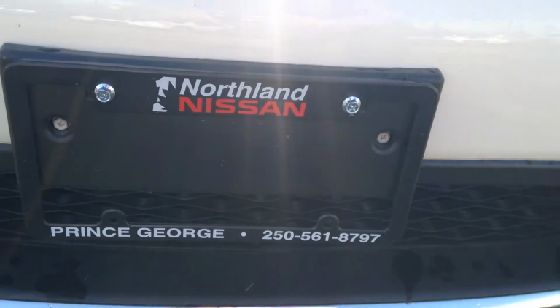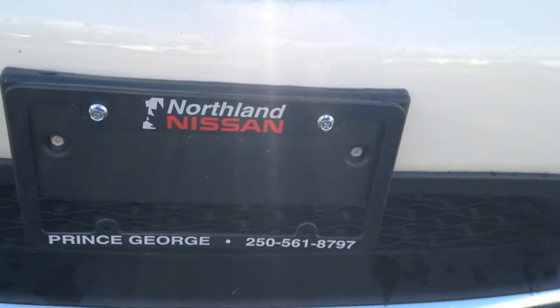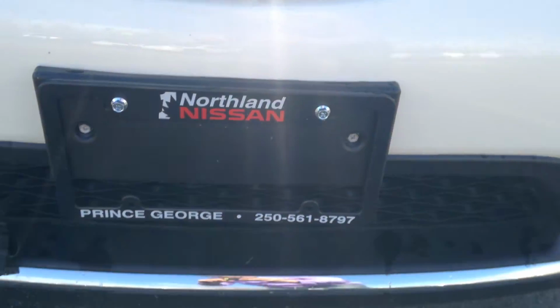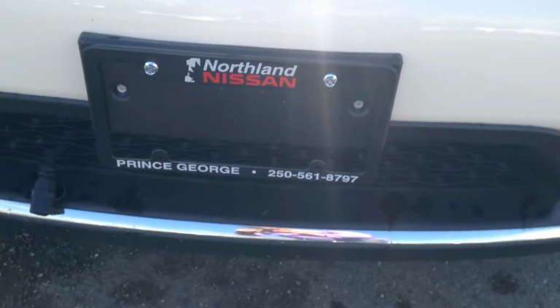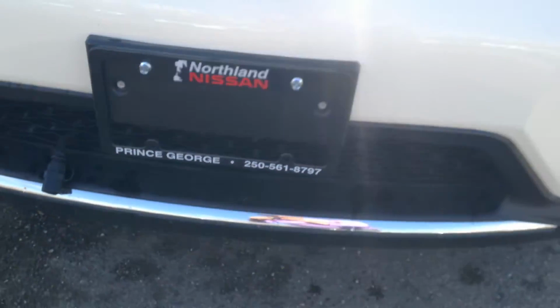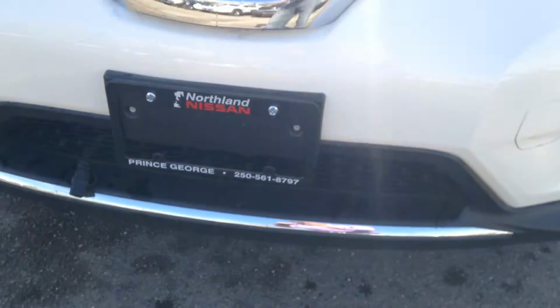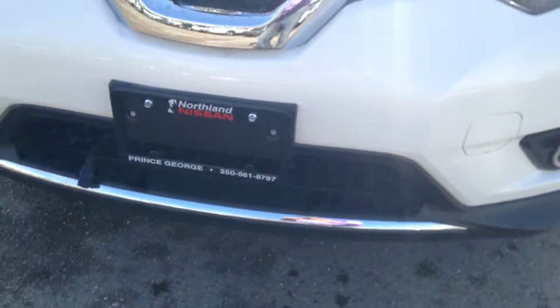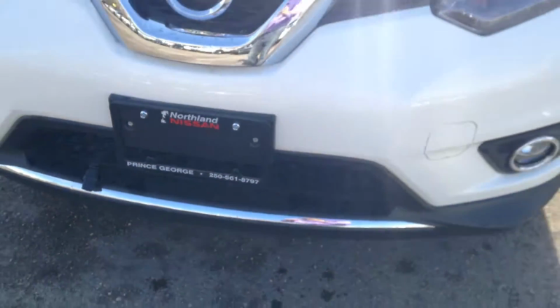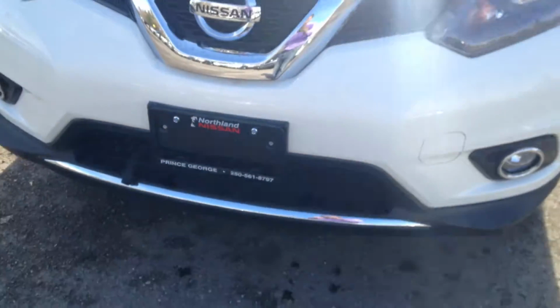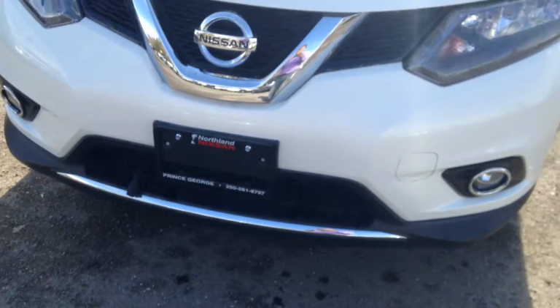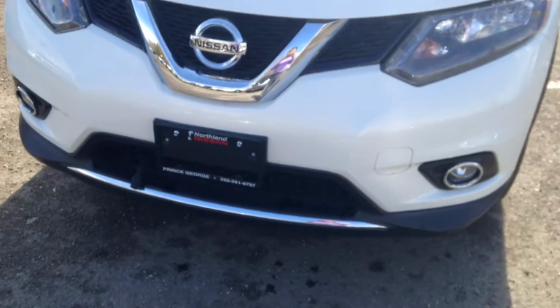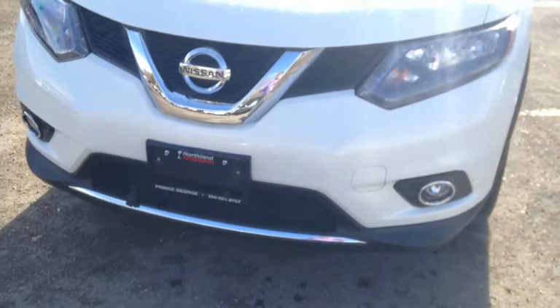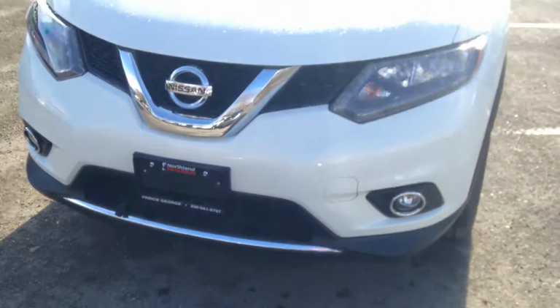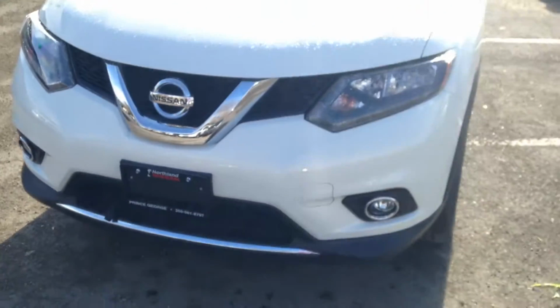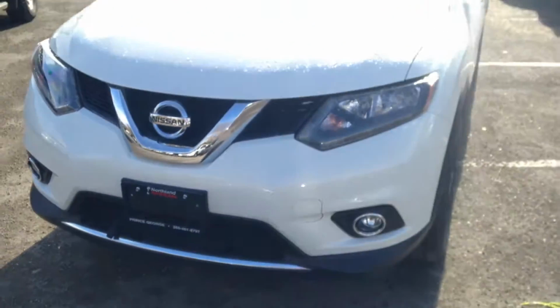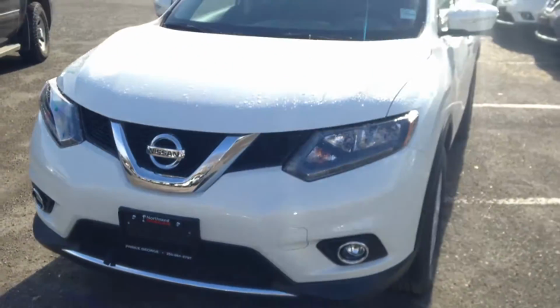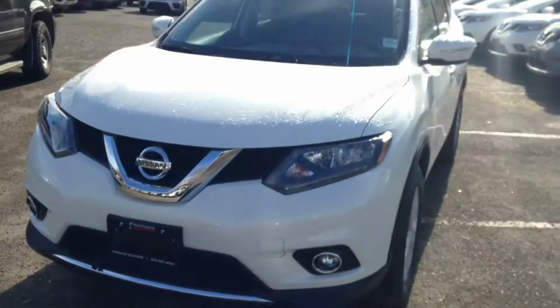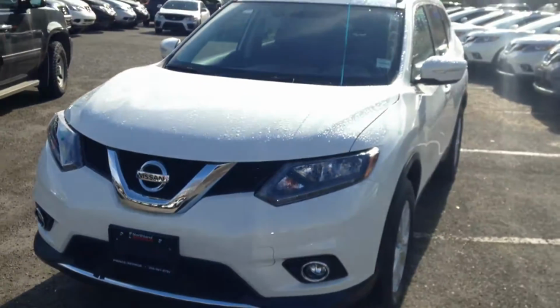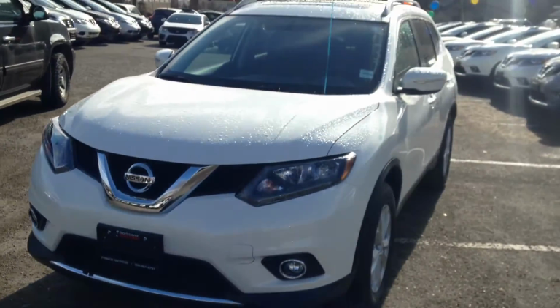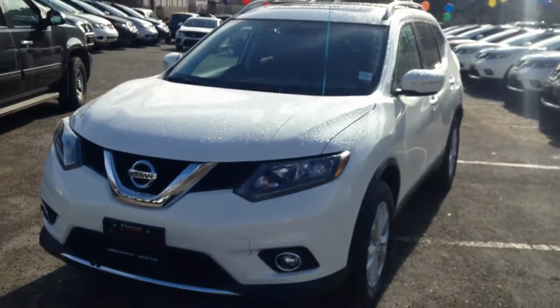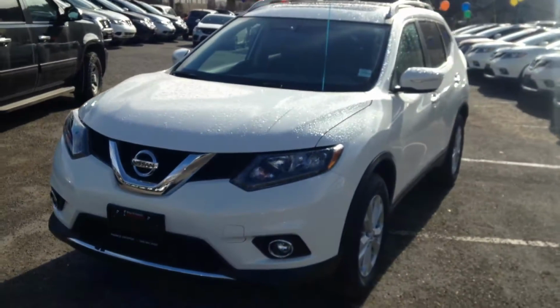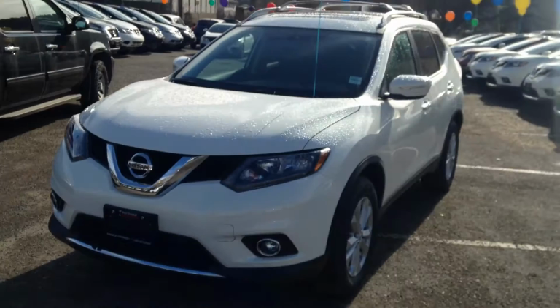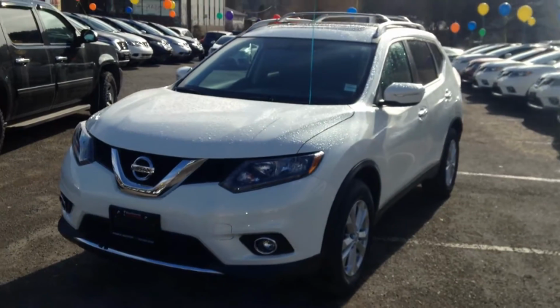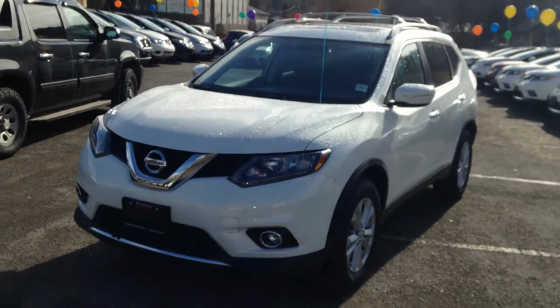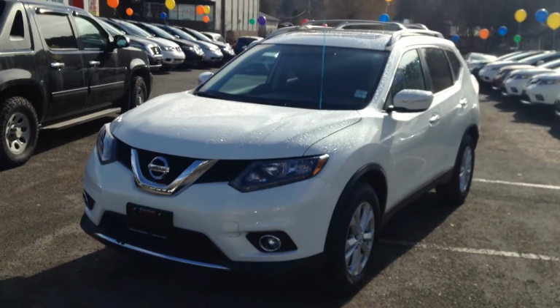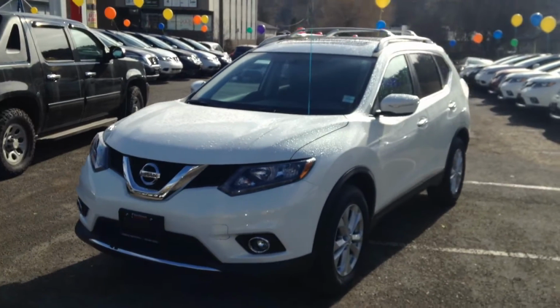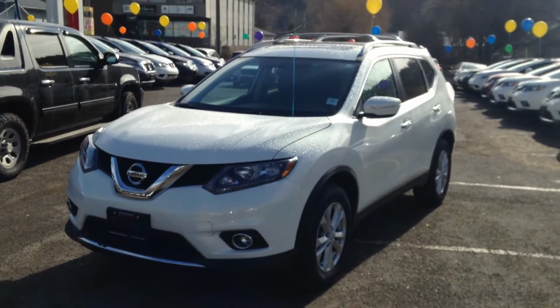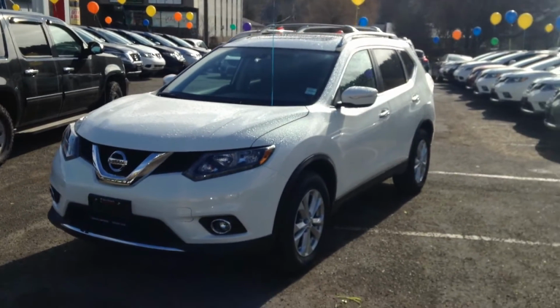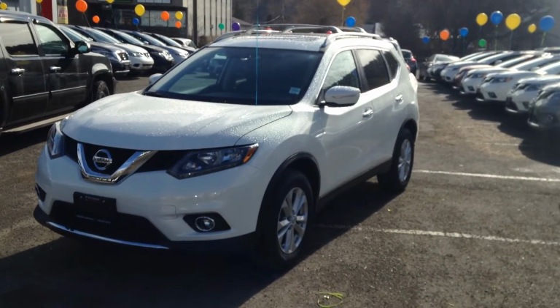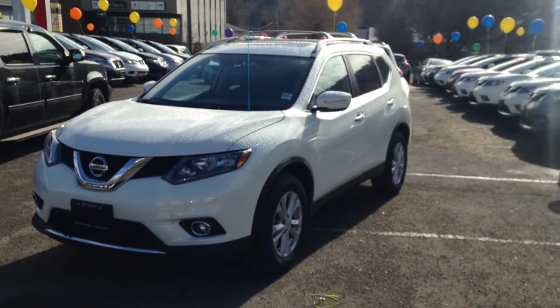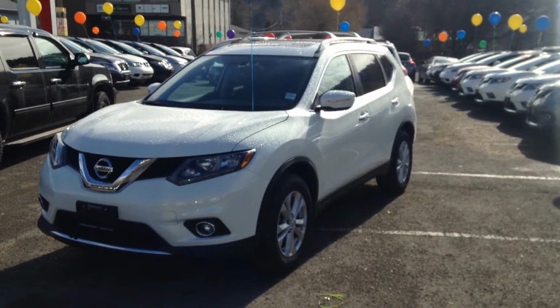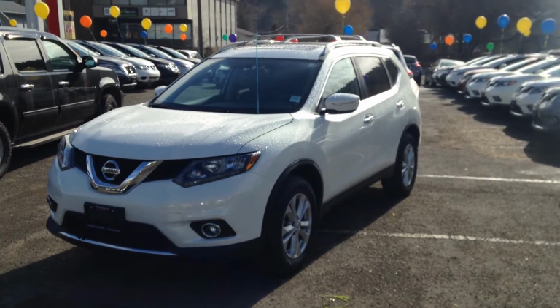Hey Gina, Jordan Moyes from Routhon Nissan again. This is going to be a brief overview video of the 2014 SV Rogue.